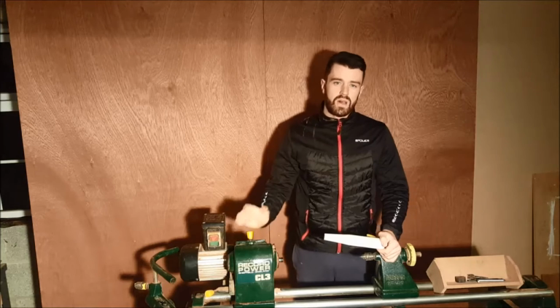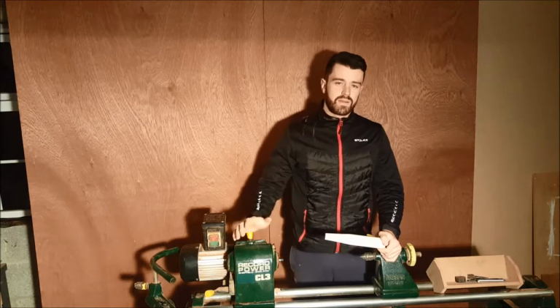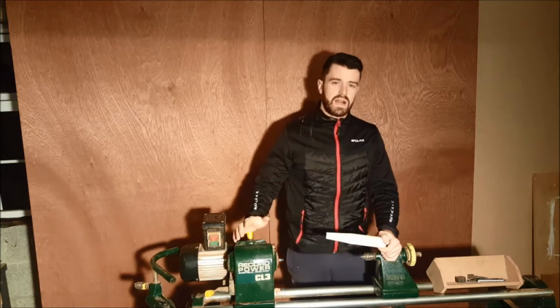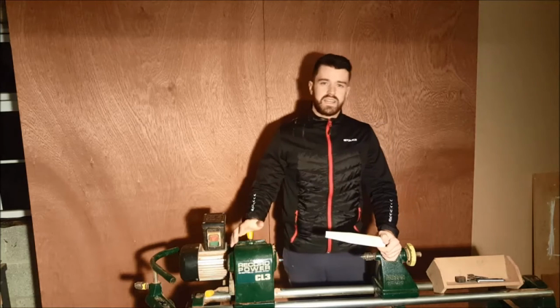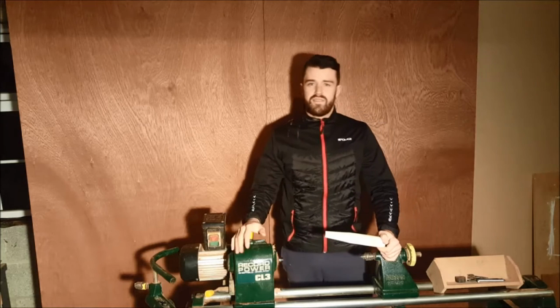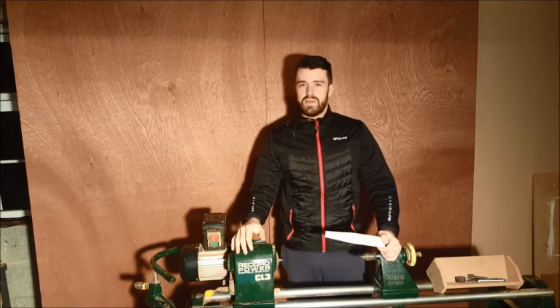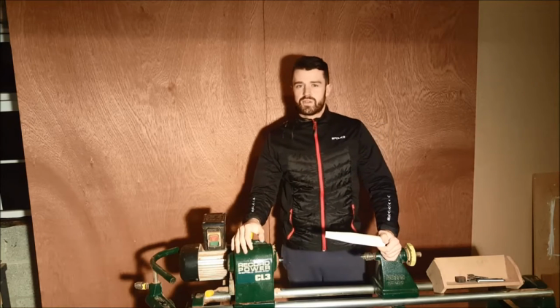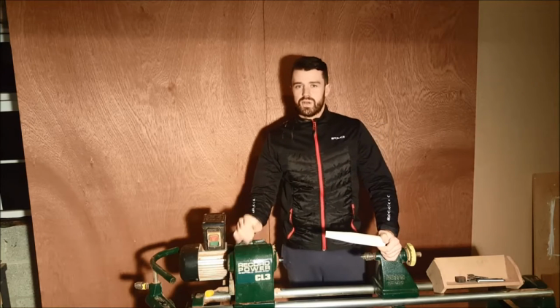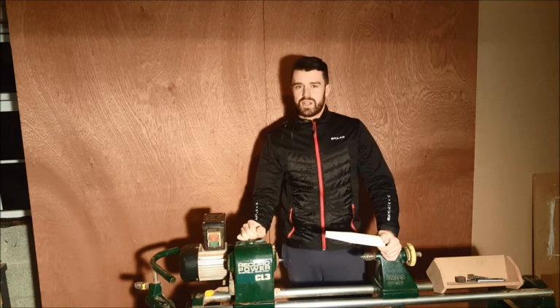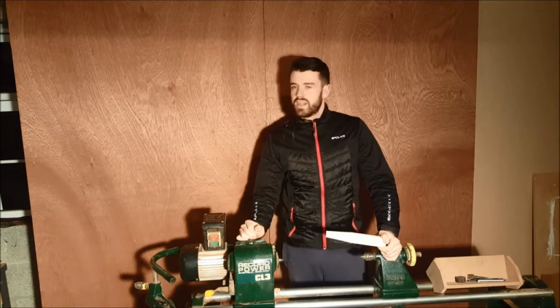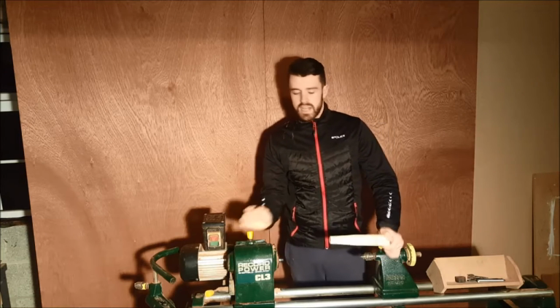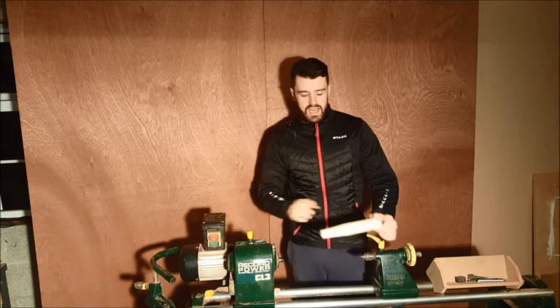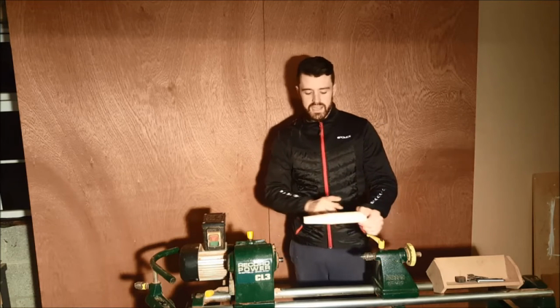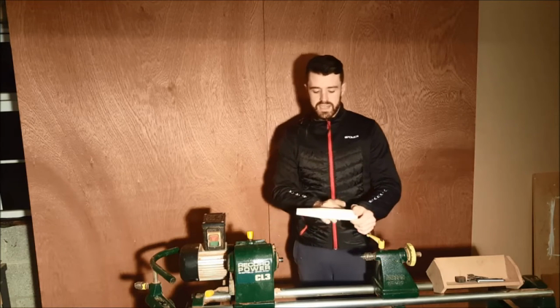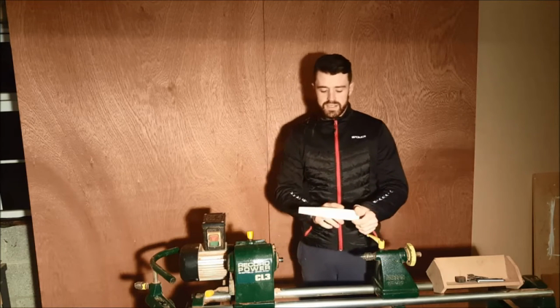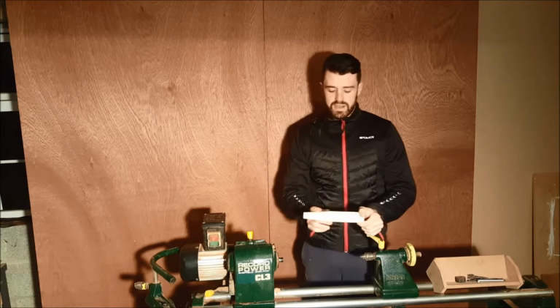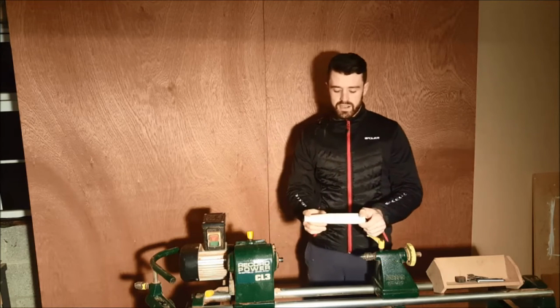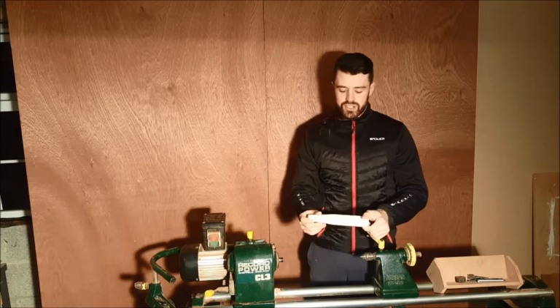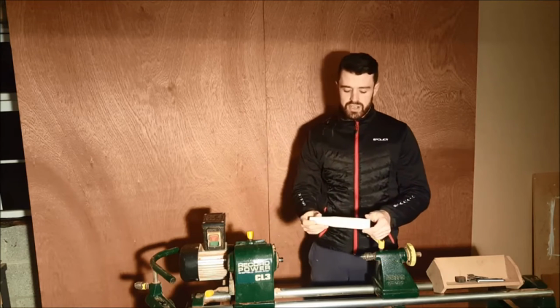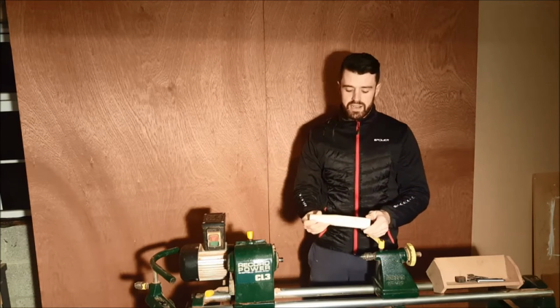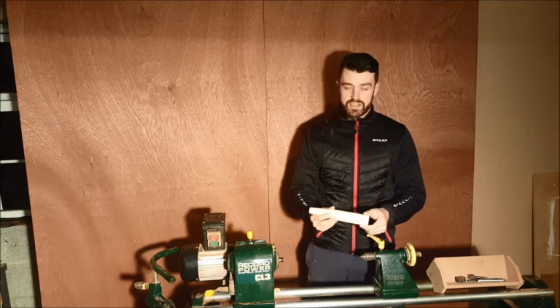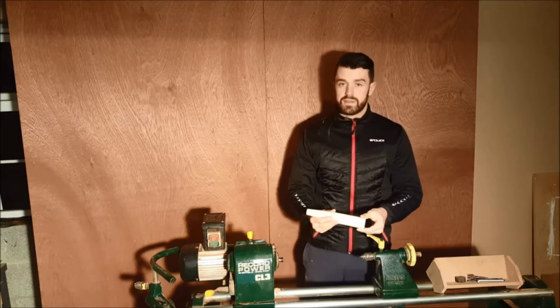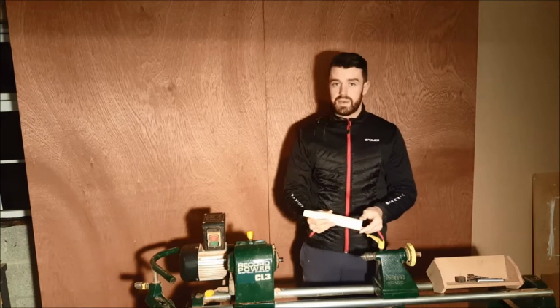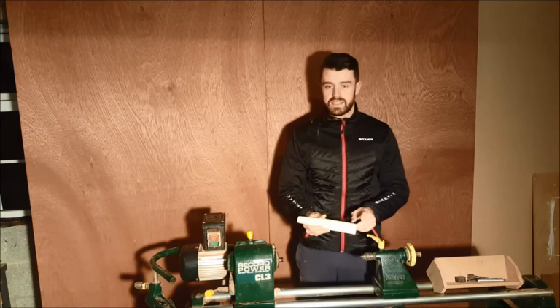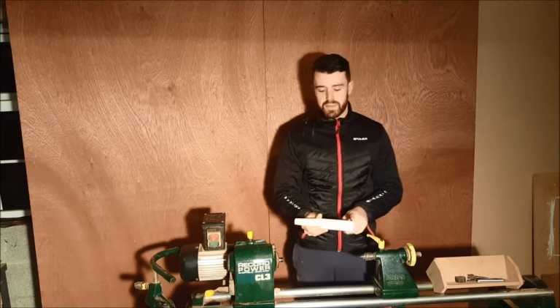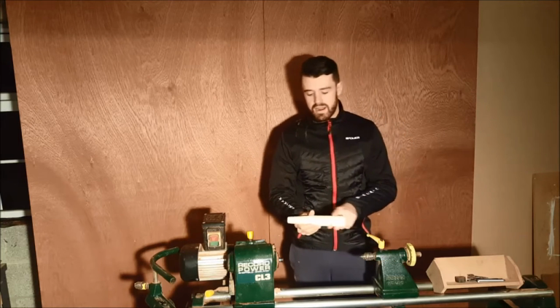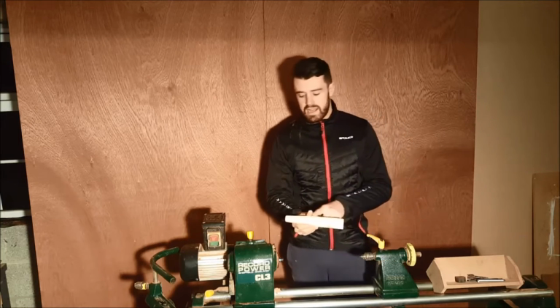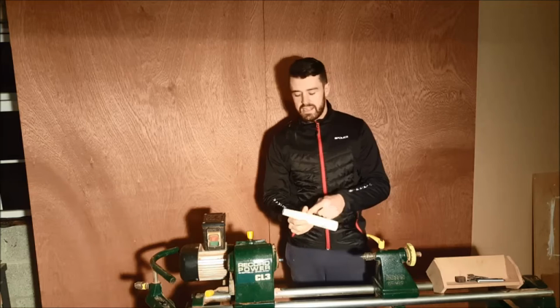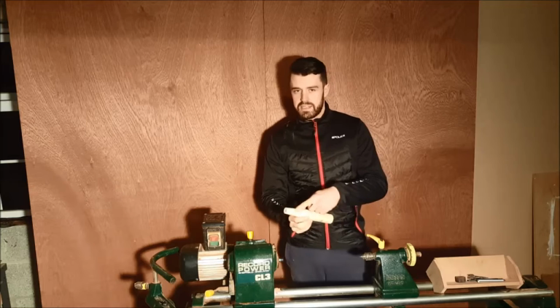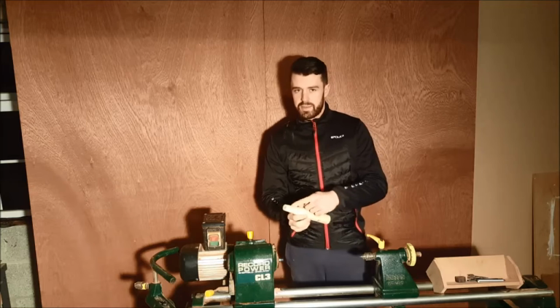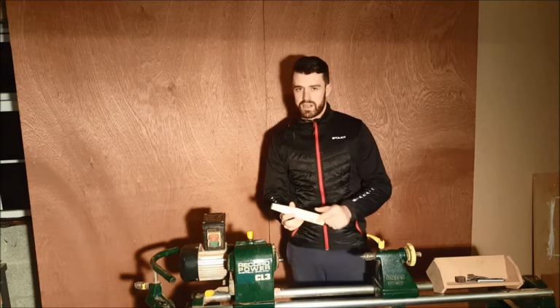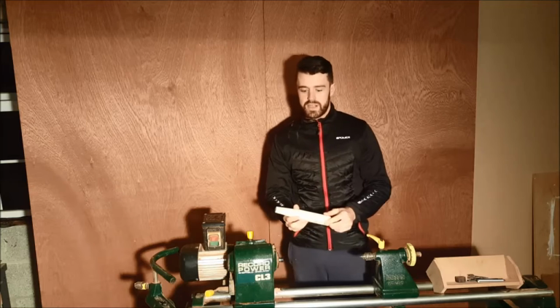Welcome back to FNH 4 turning. In today's video I'm going to show you how to do some basic parallel and taper turning.